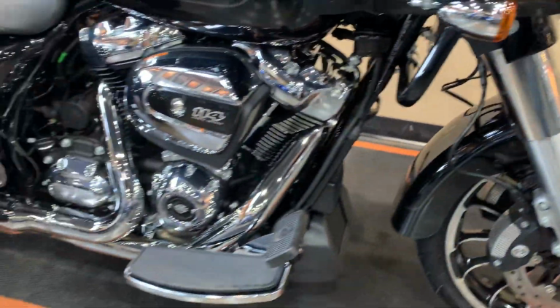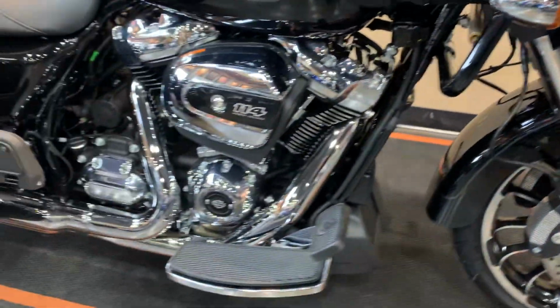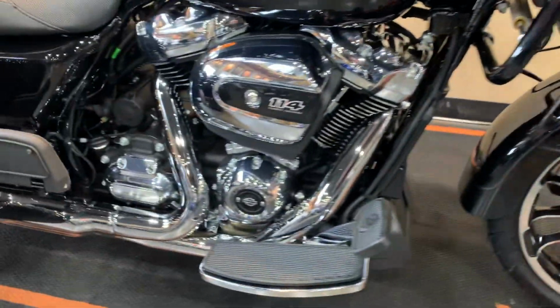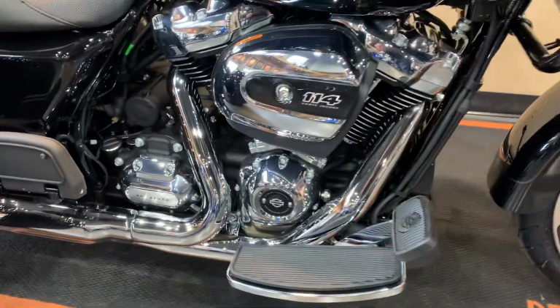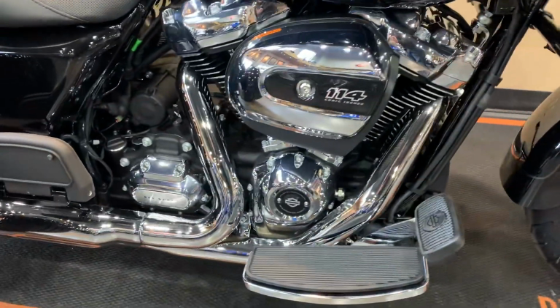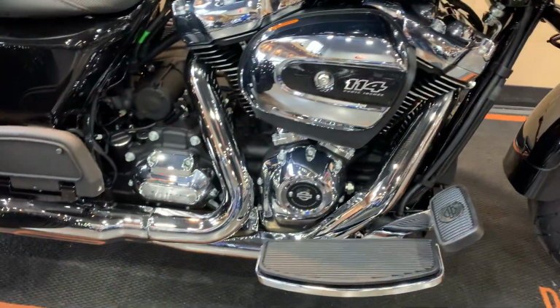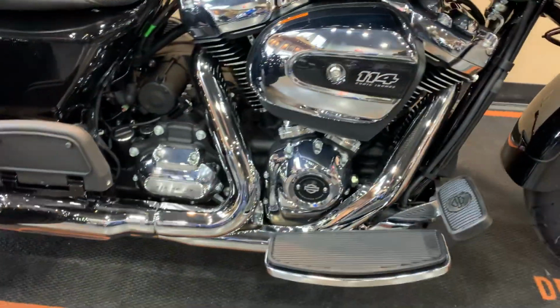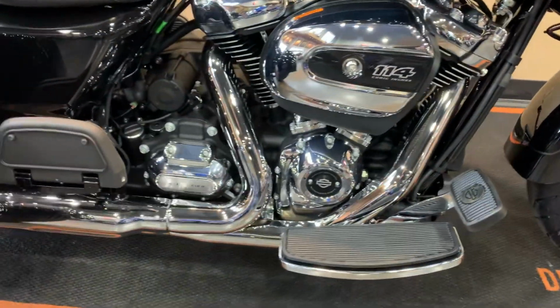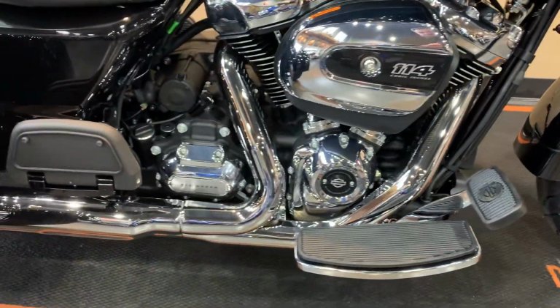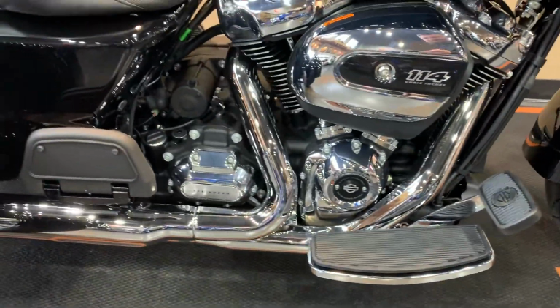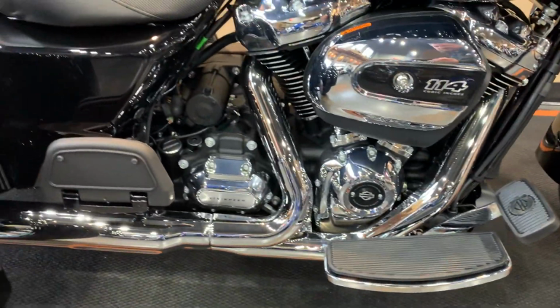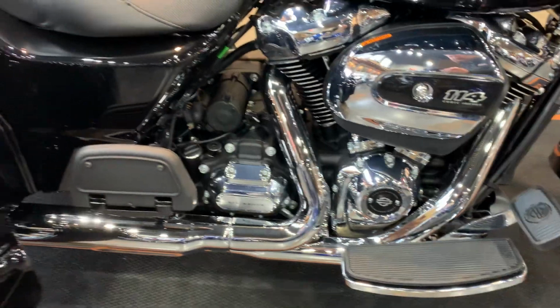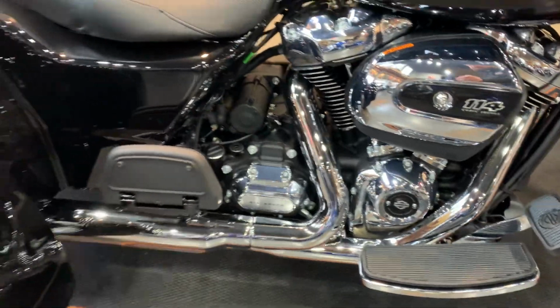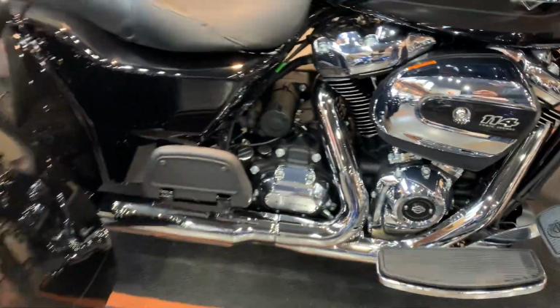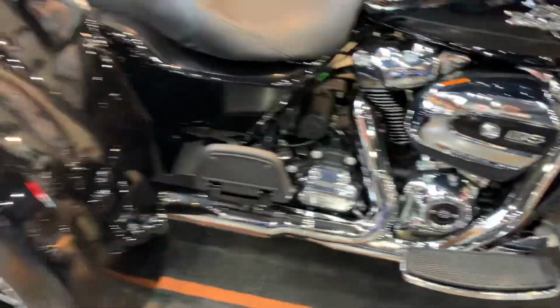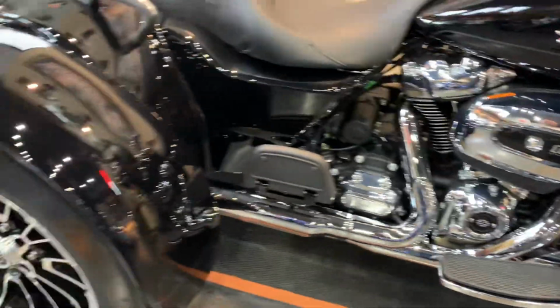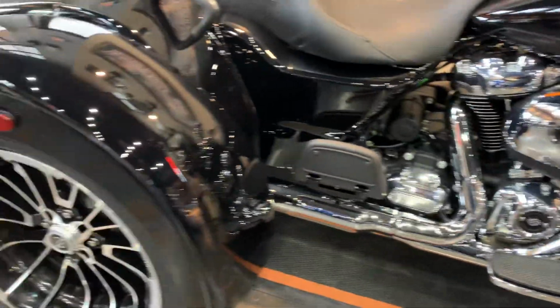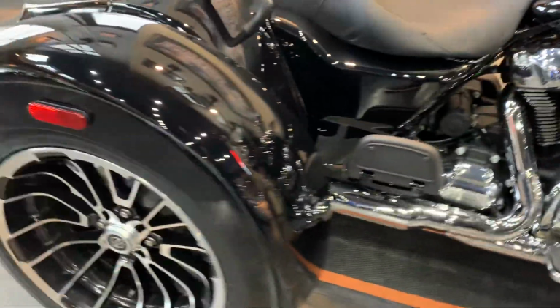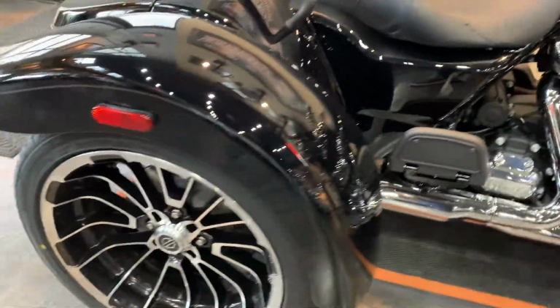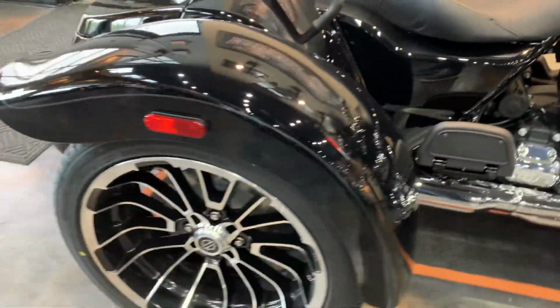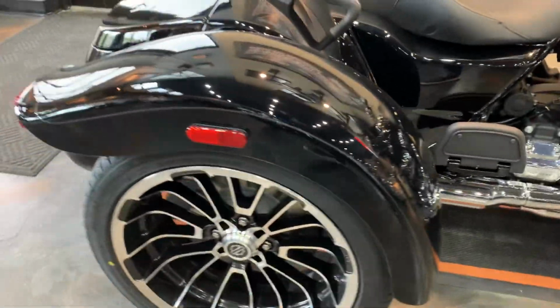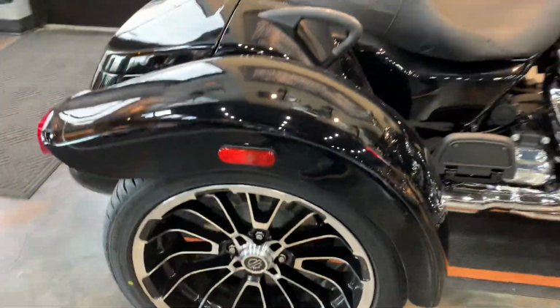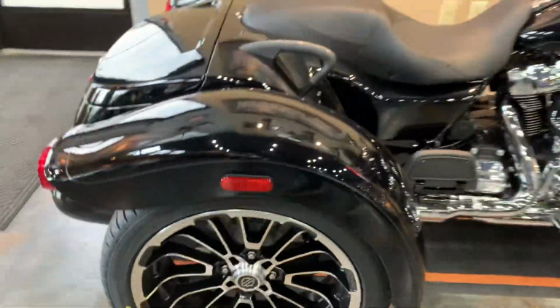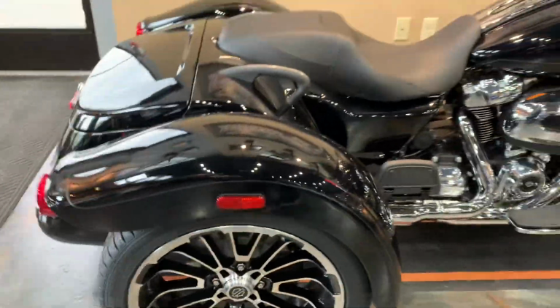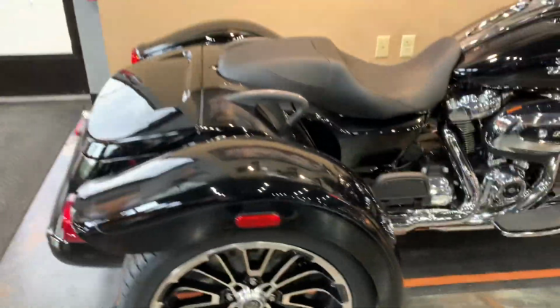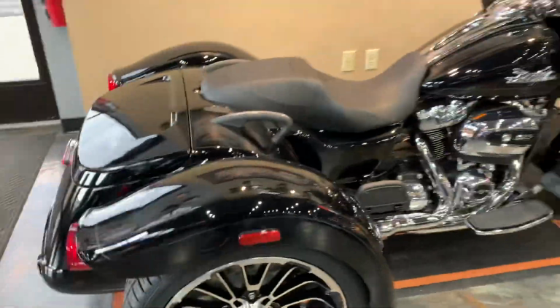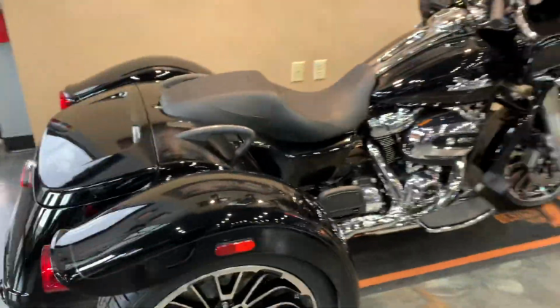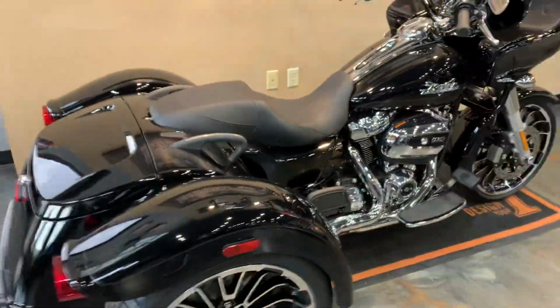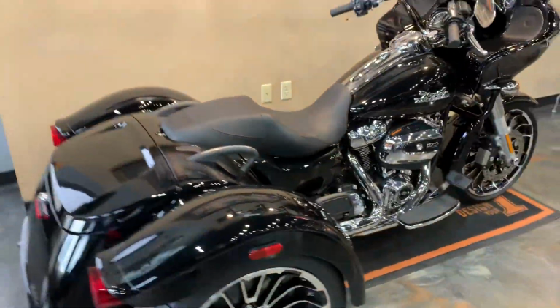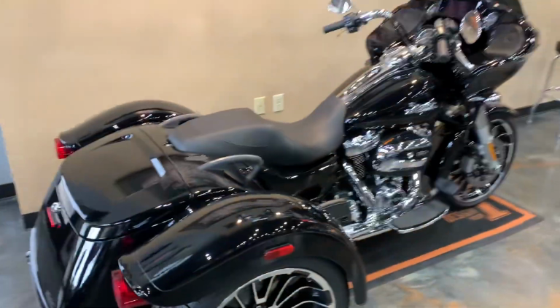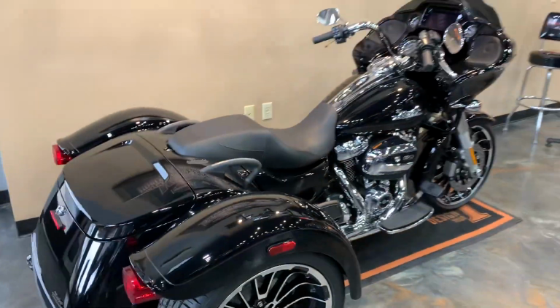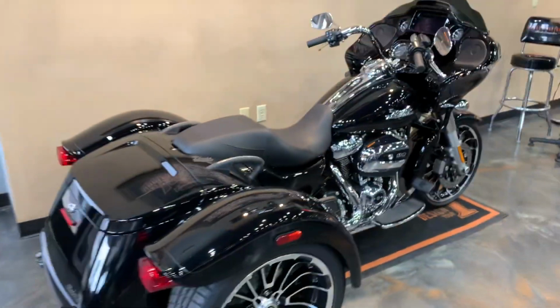114 cubic inch motor, 6-speed transmission. With it being a trike, you'll have reverse on here as well.